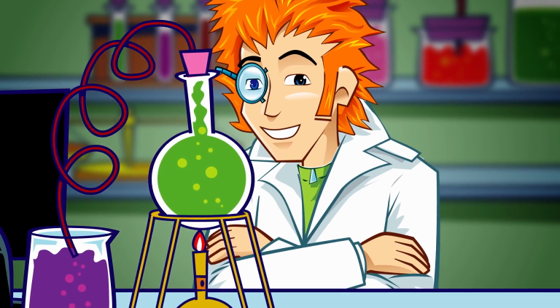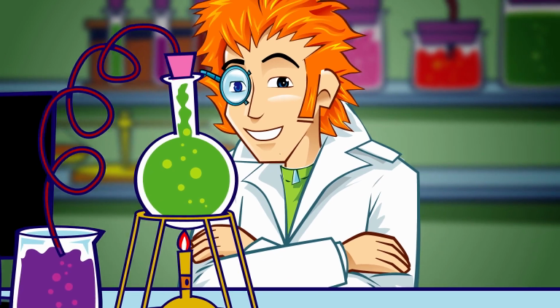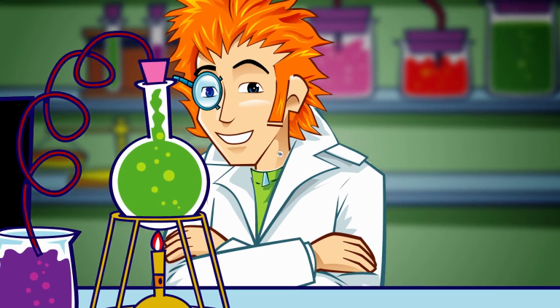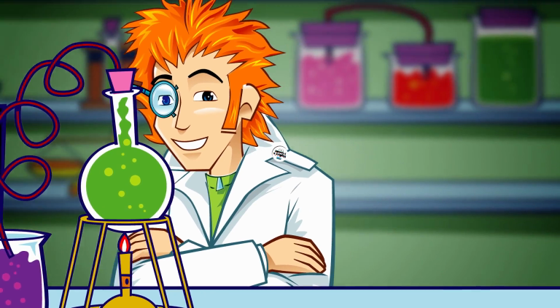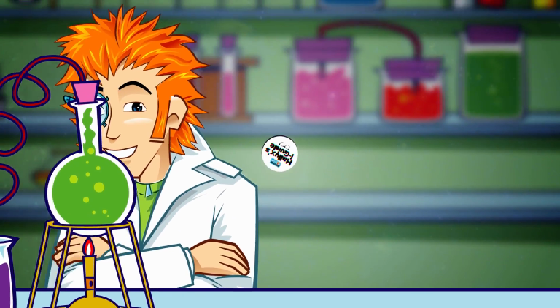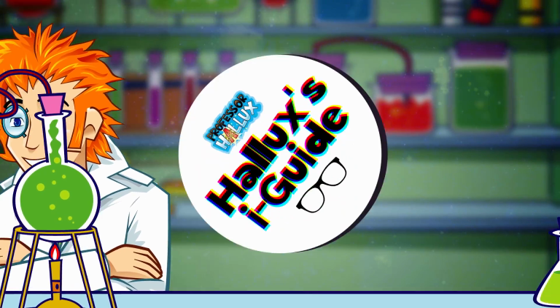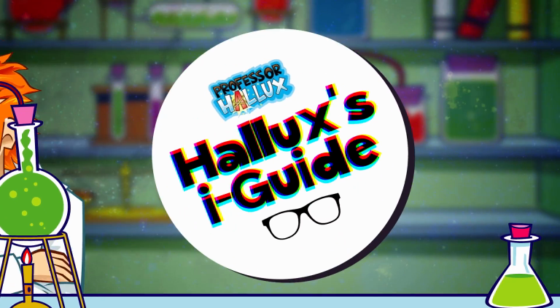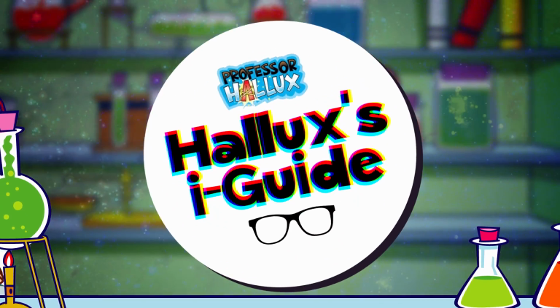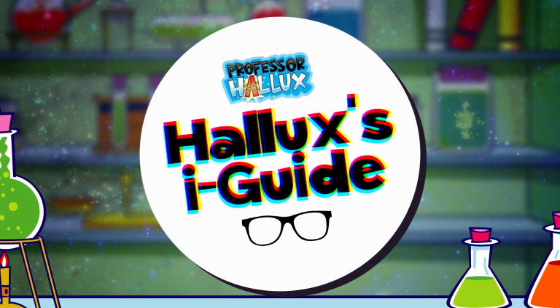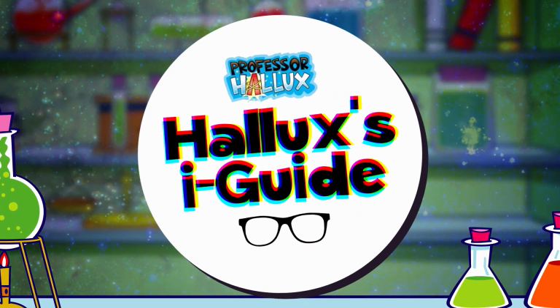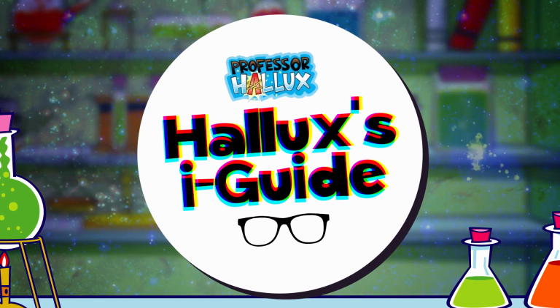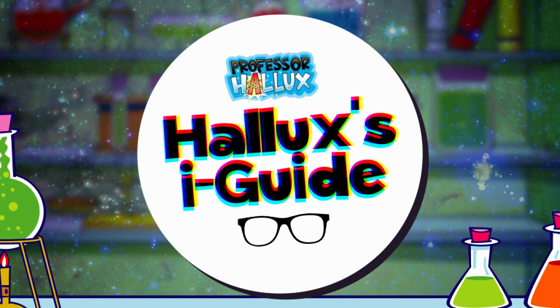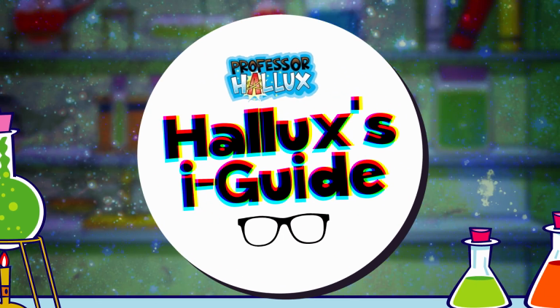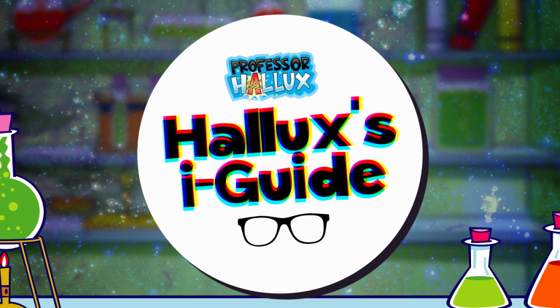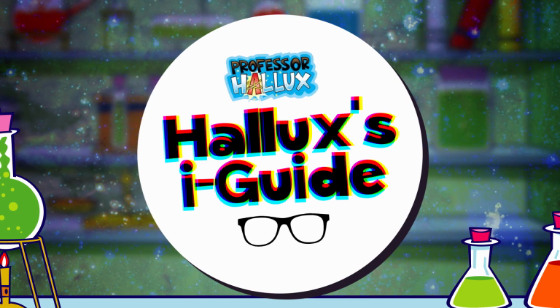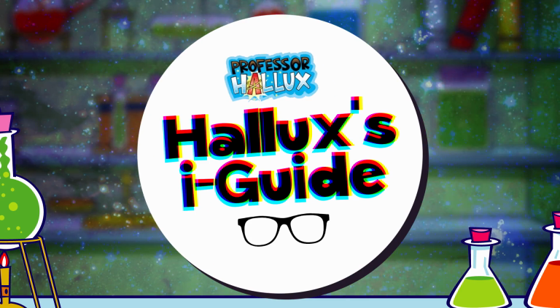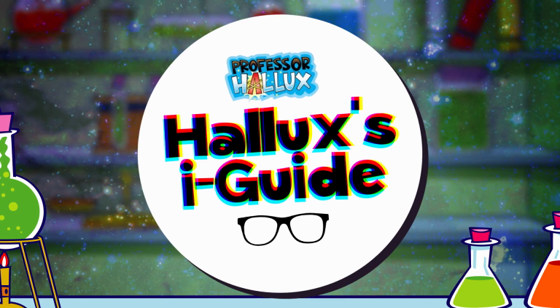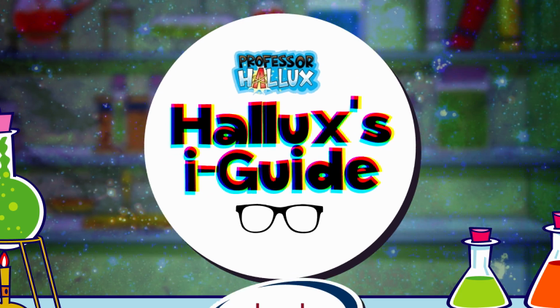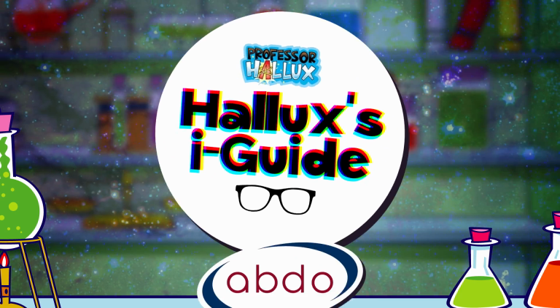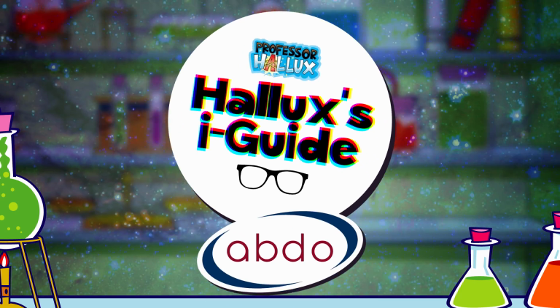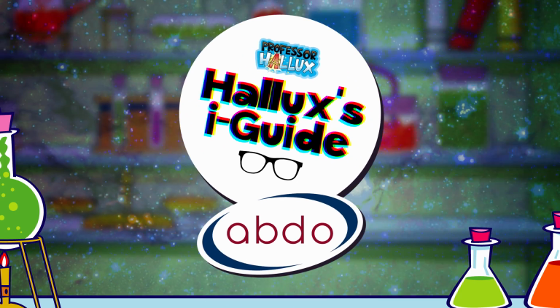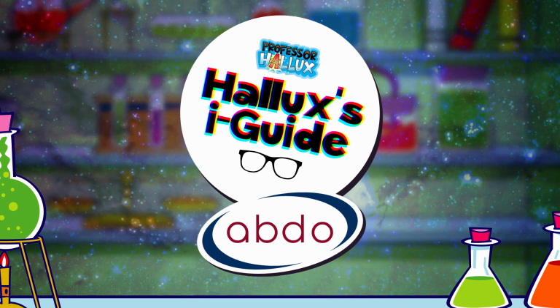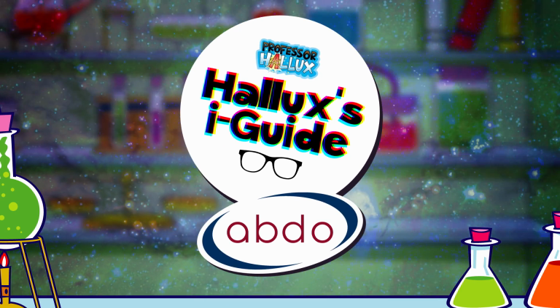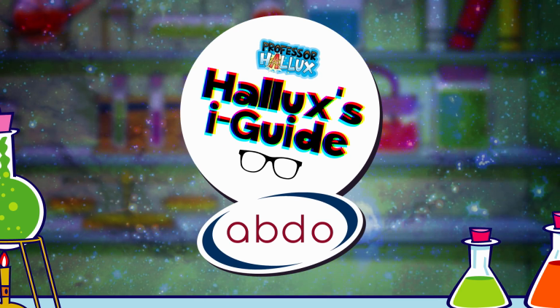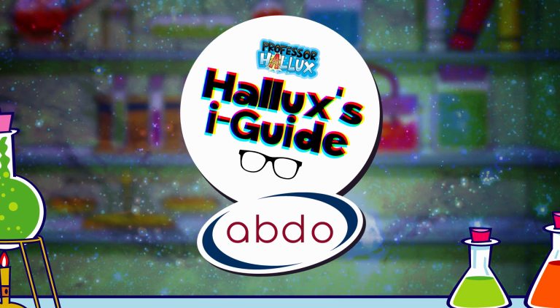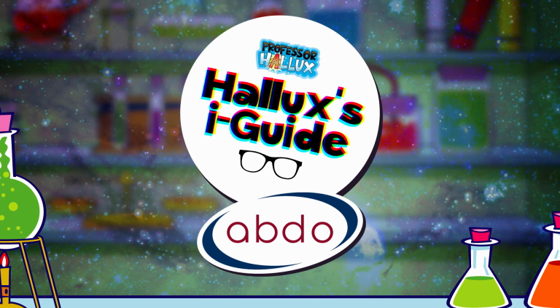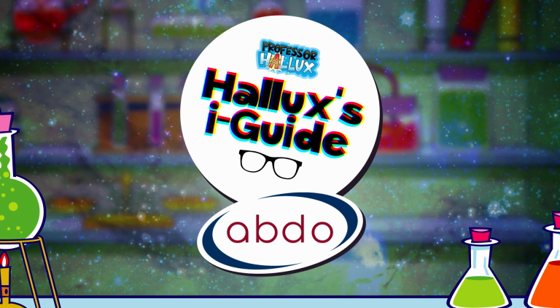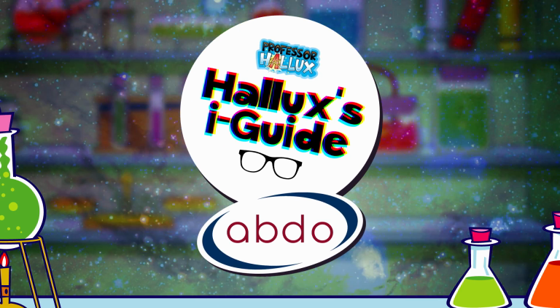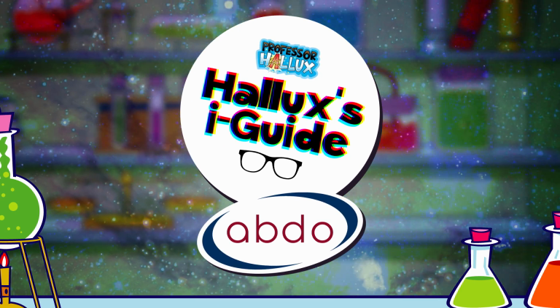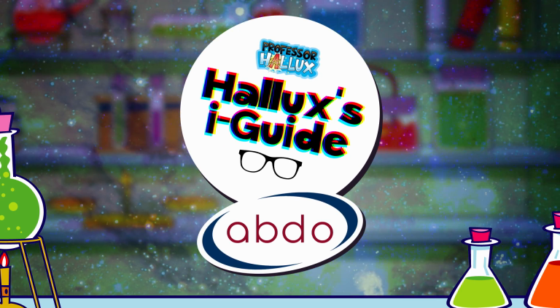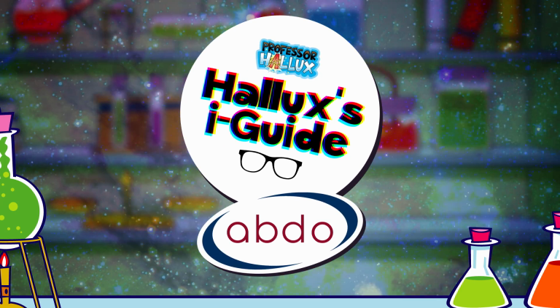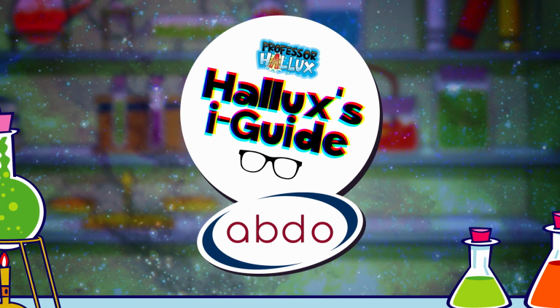Professor Hallux's Eye Guide, with the Association of British Dispensing Opticians.